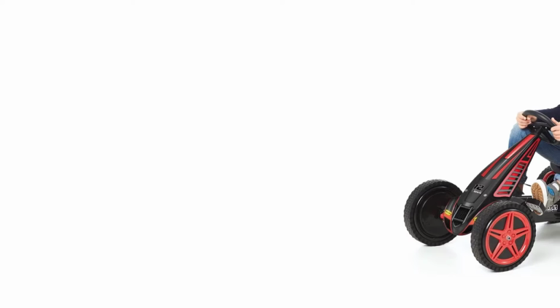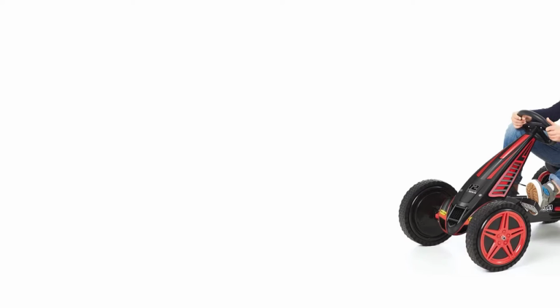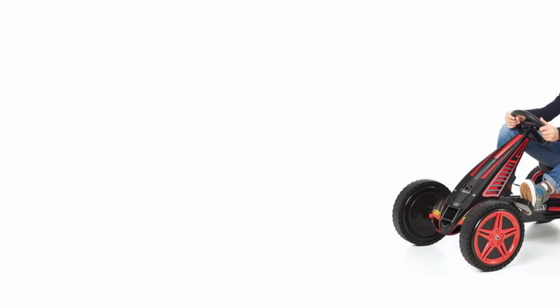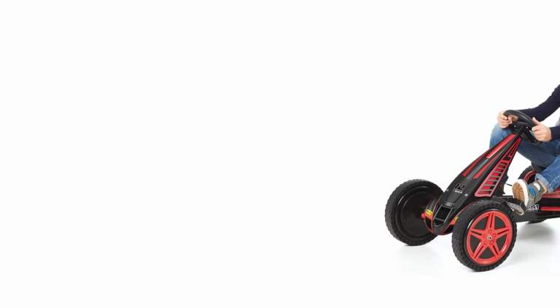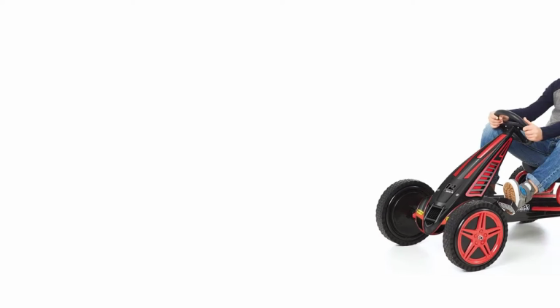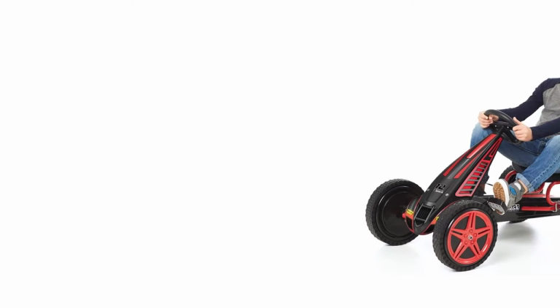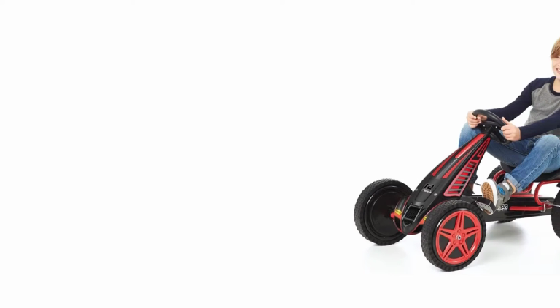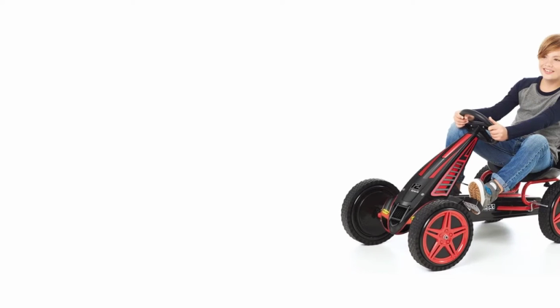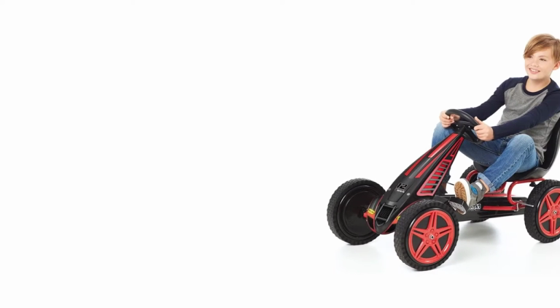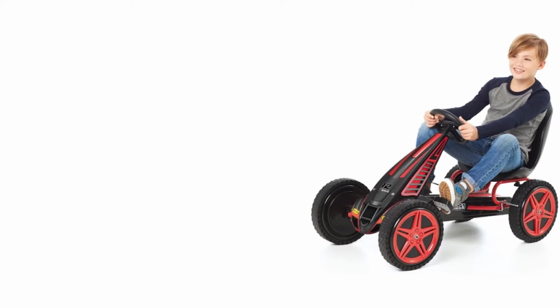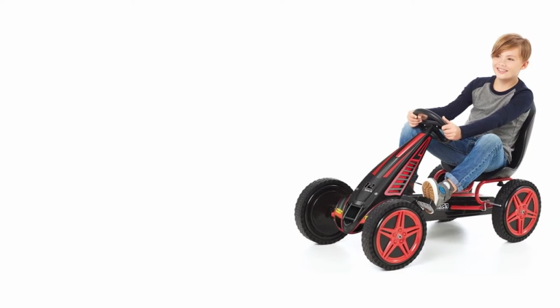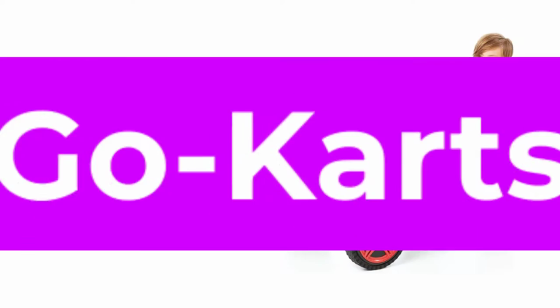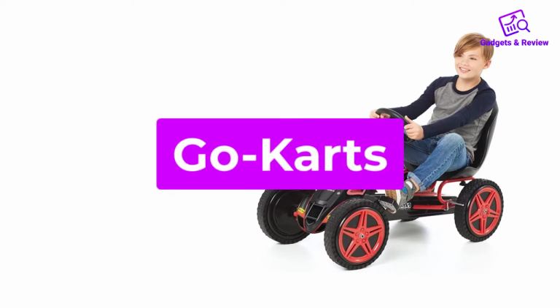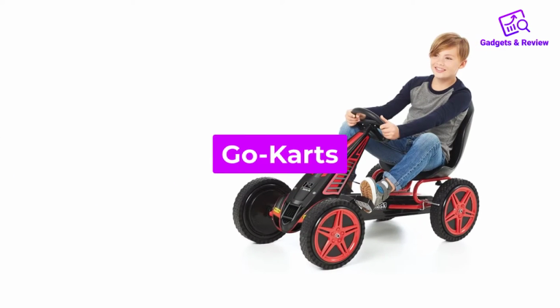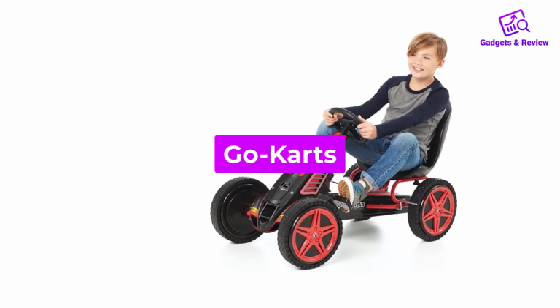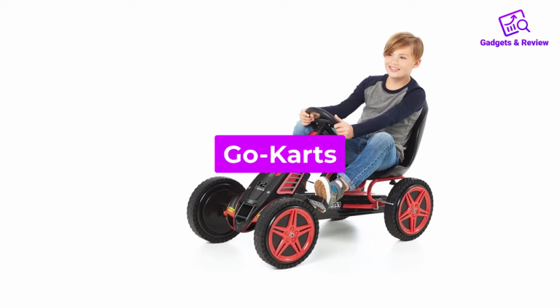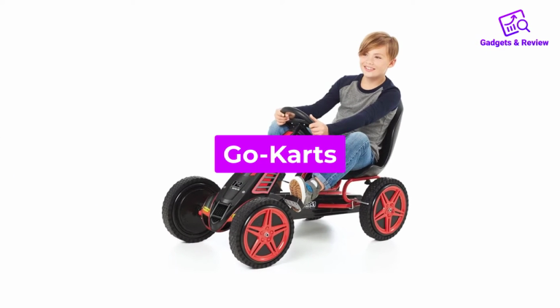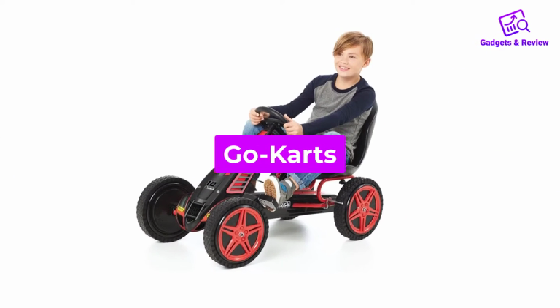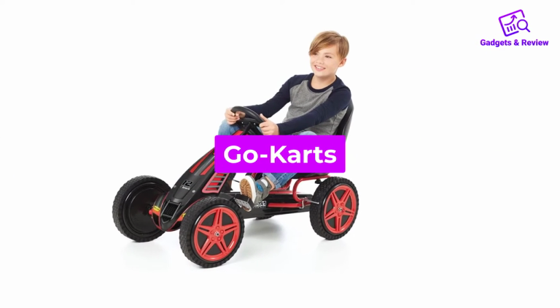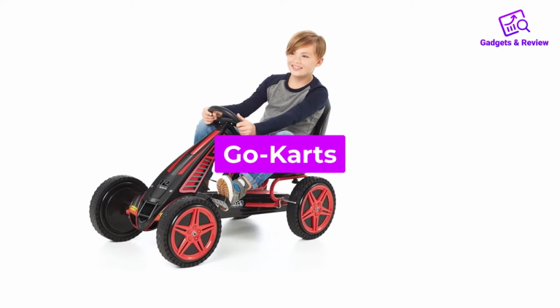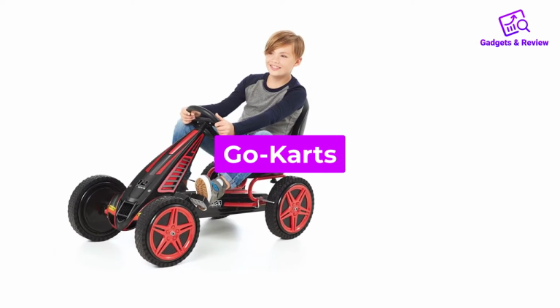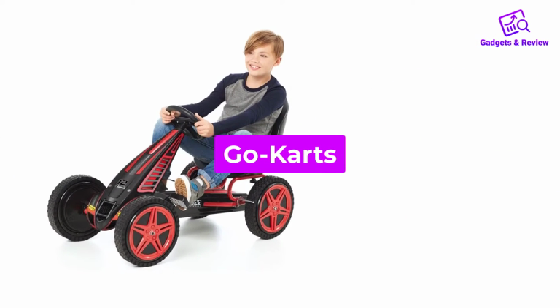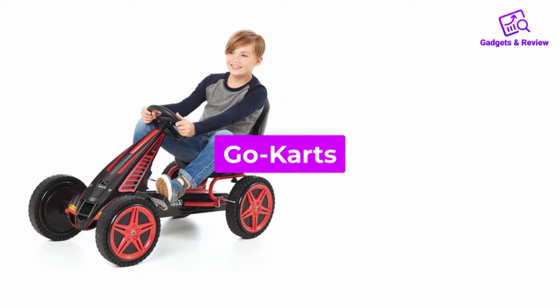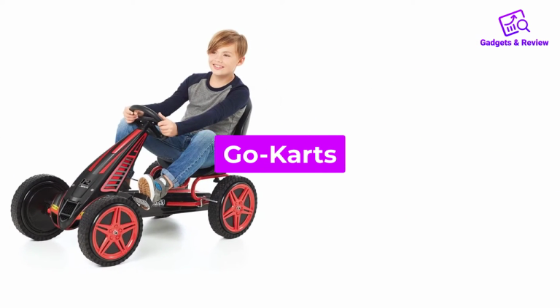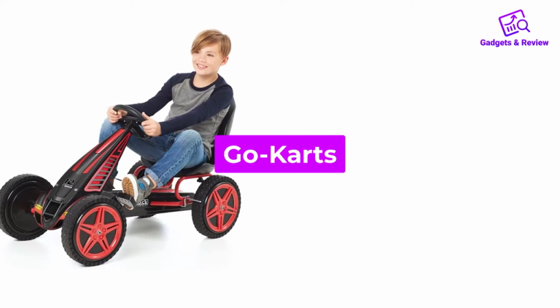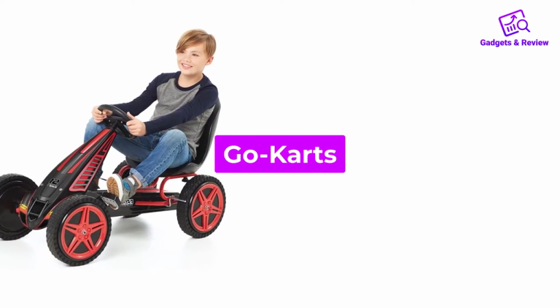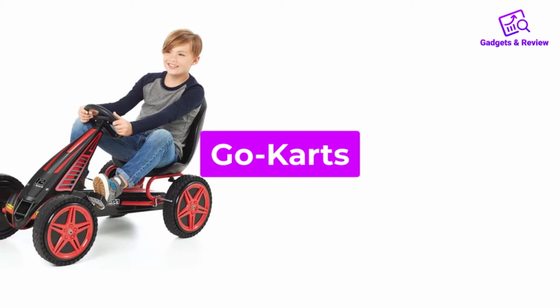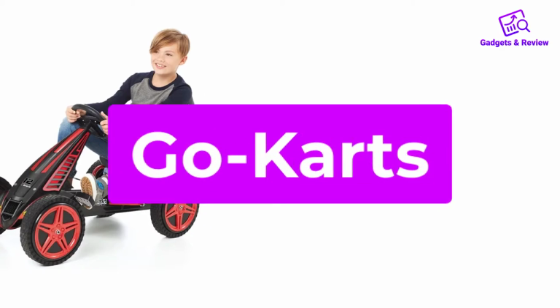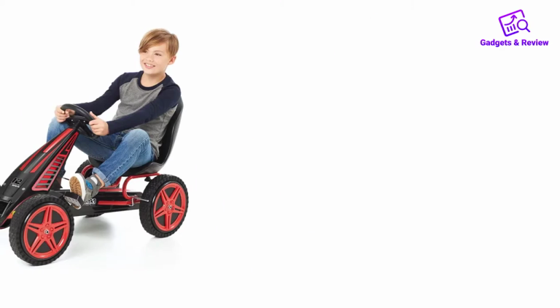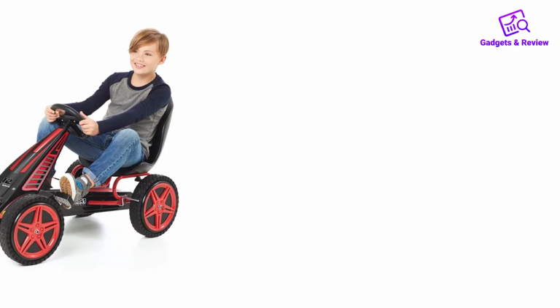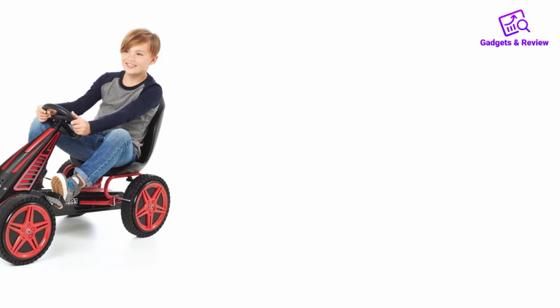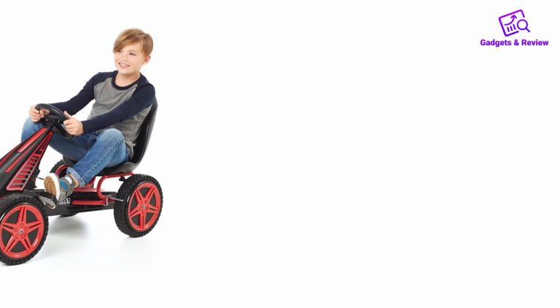In this video we will discuss go-karts which are best sold and achieve top-rated reviews from customers.